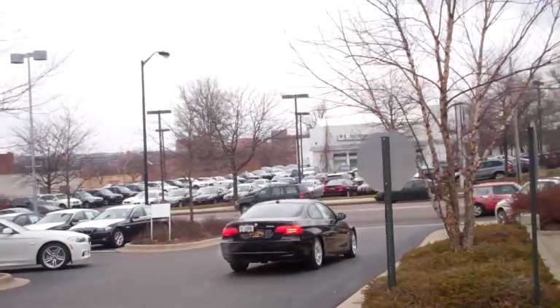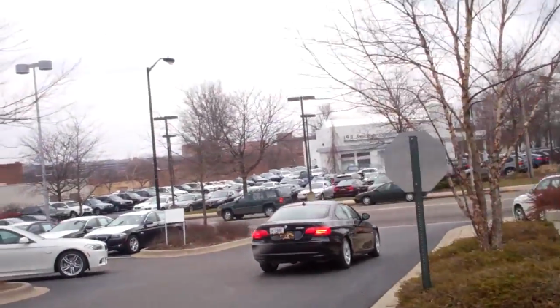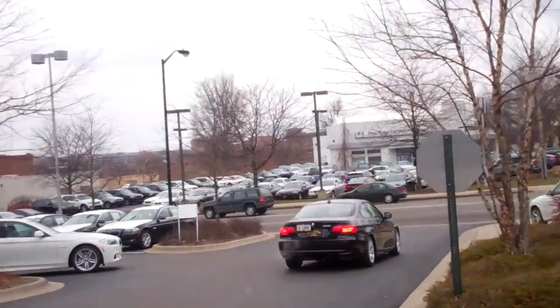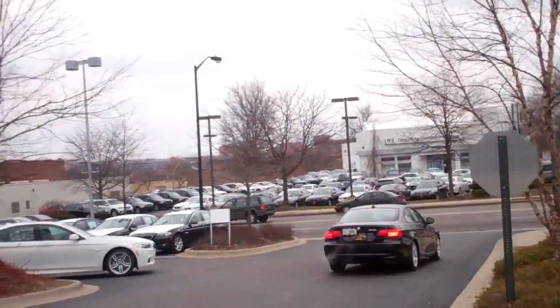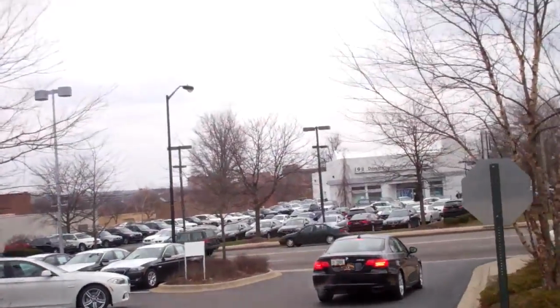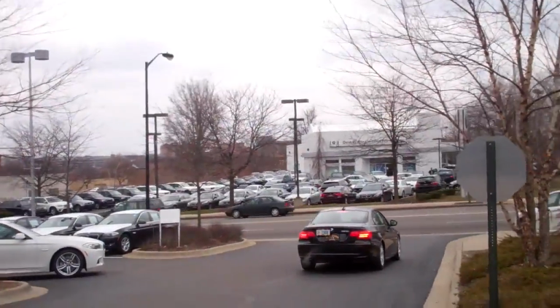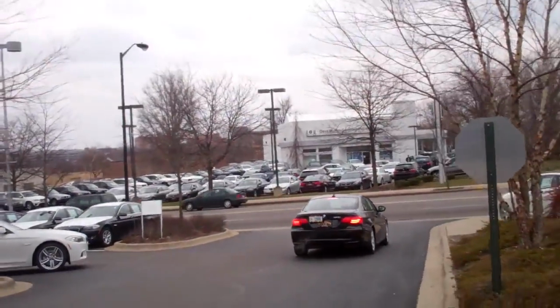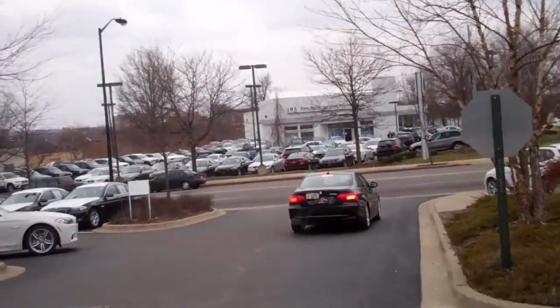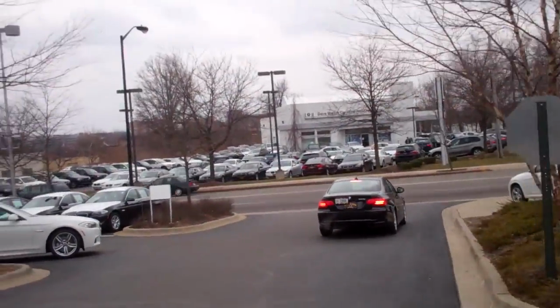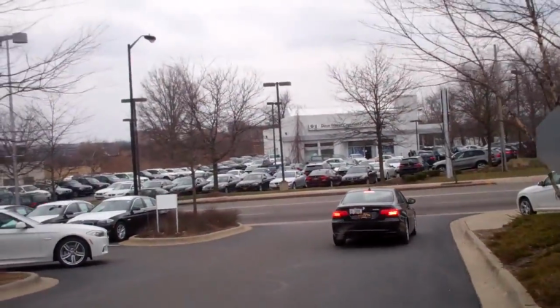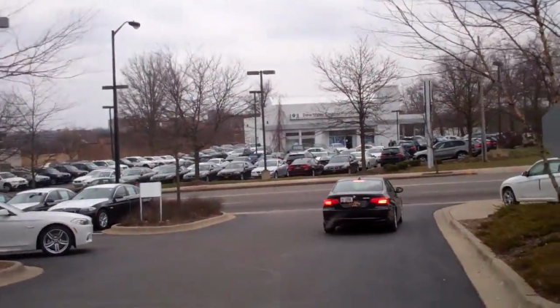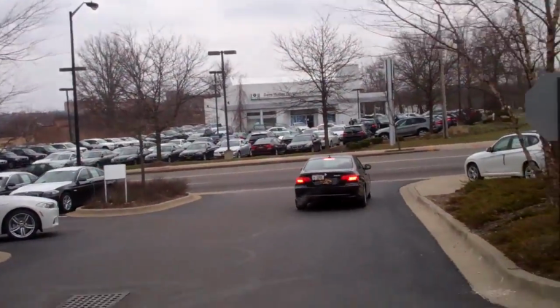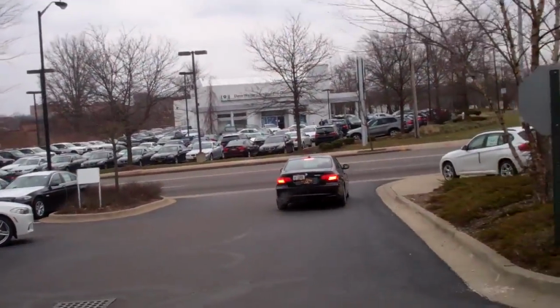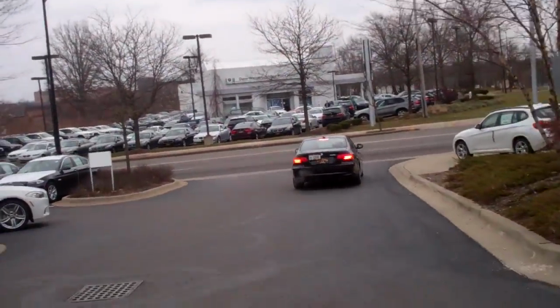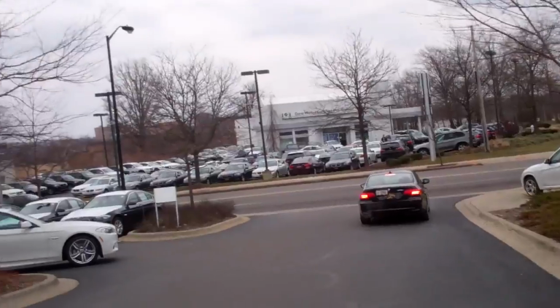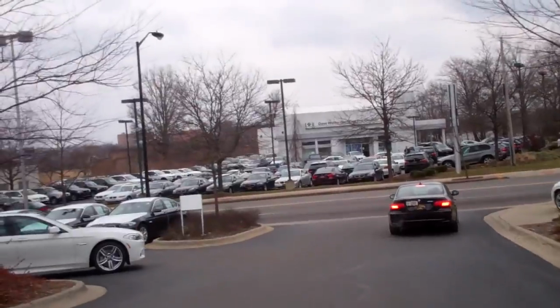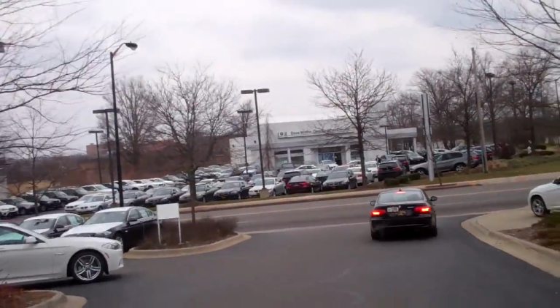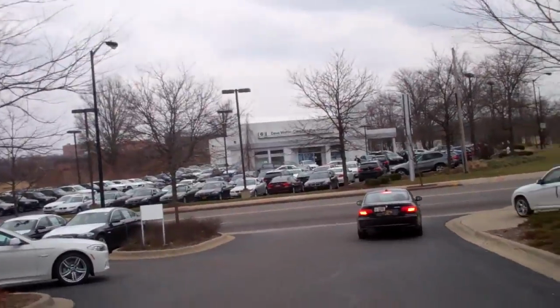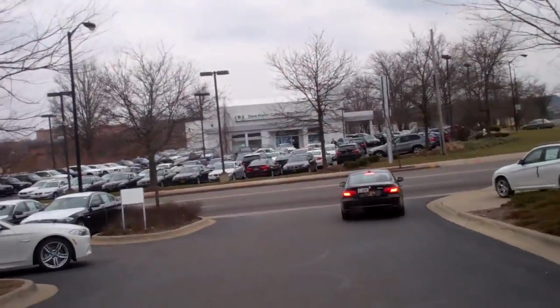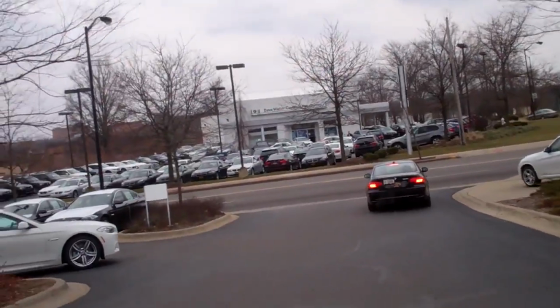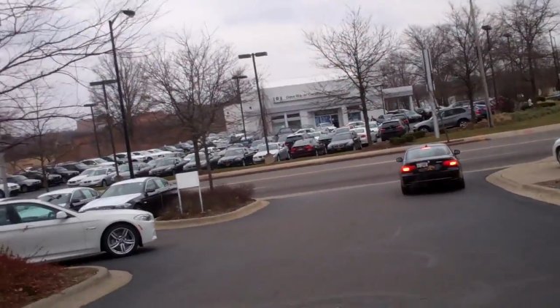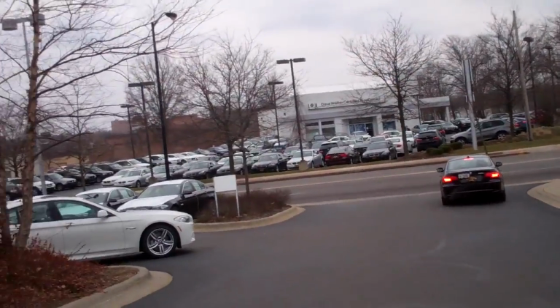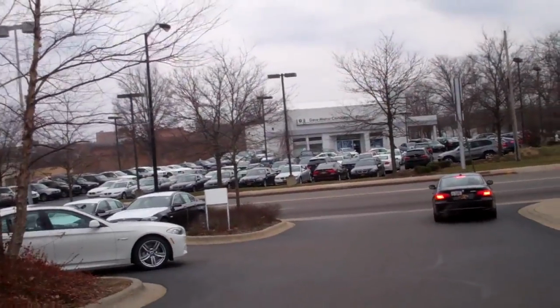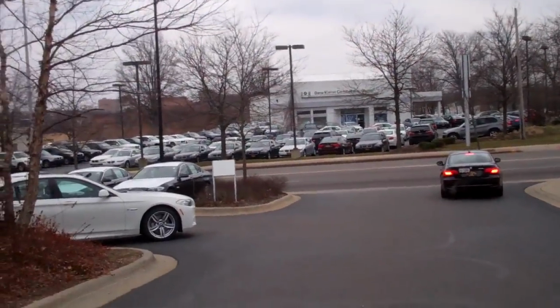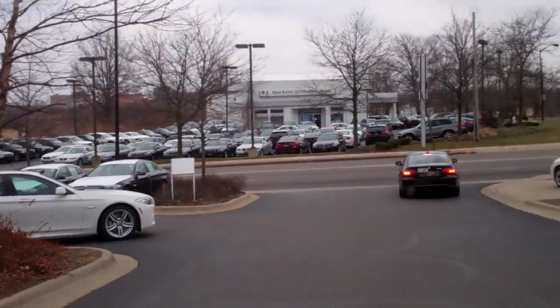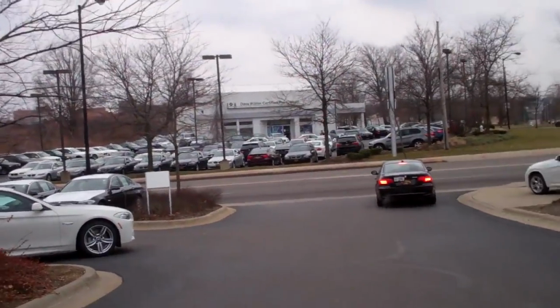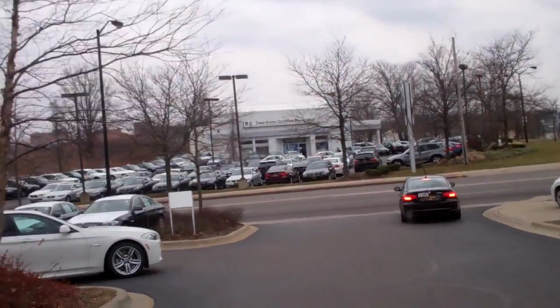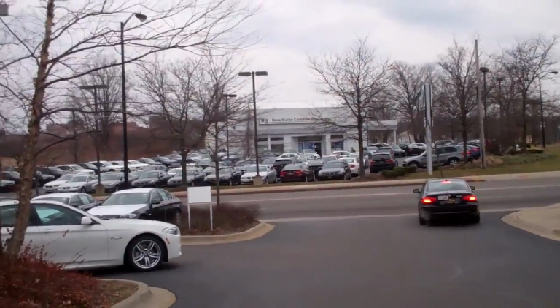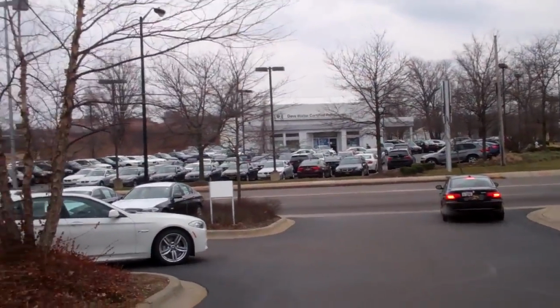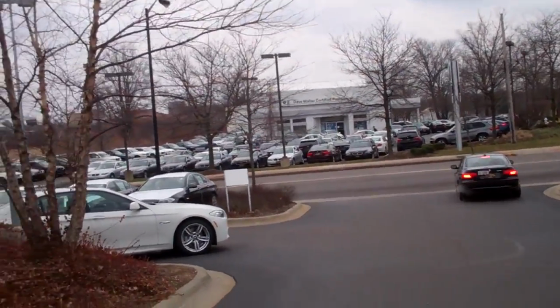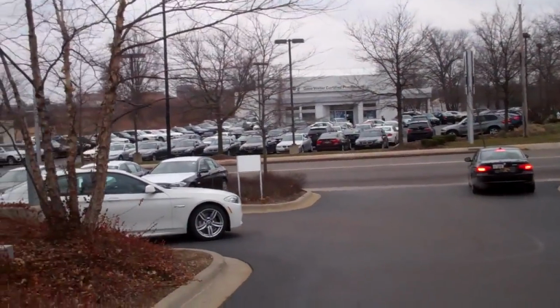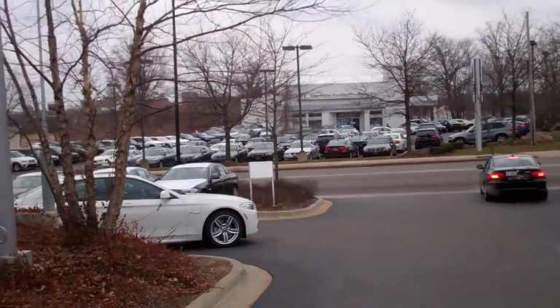The certified pre-owned lot is still packed, but with spring coming in the next four to seven months, I would imagine a lot of those will sell.